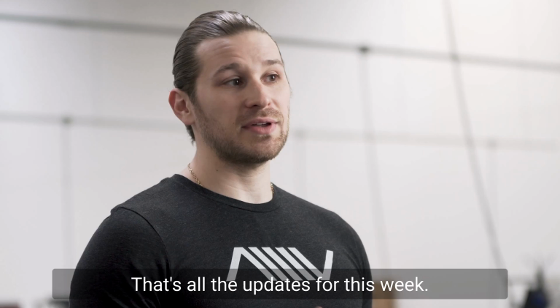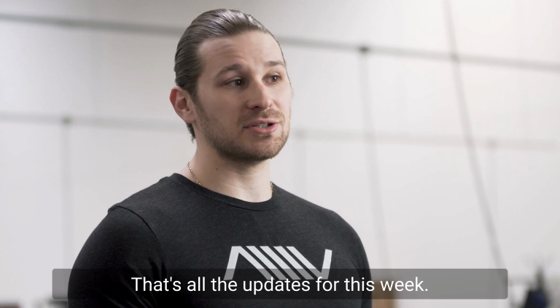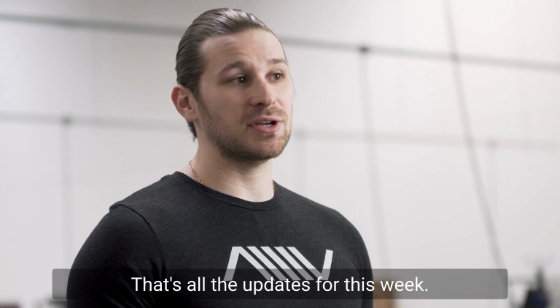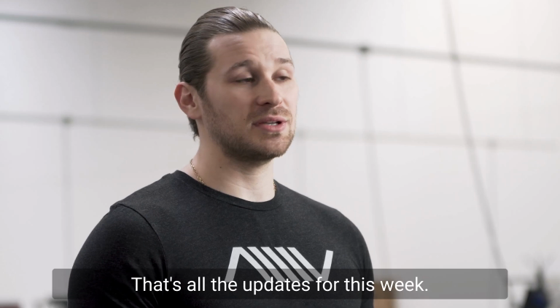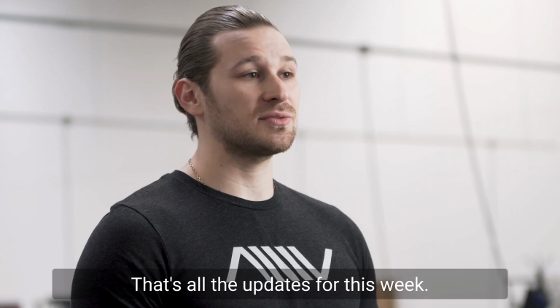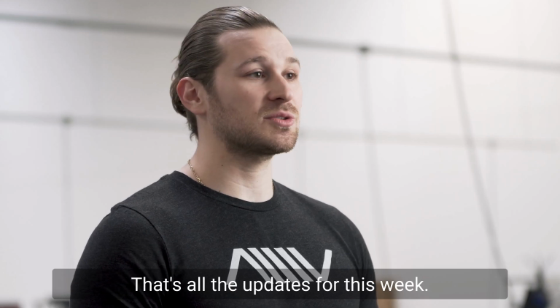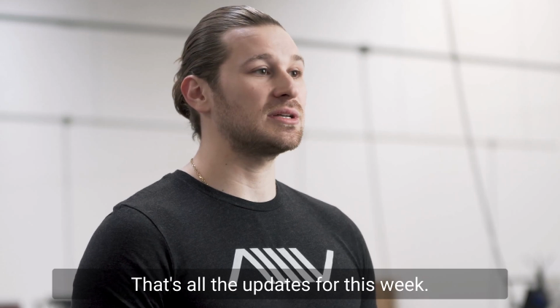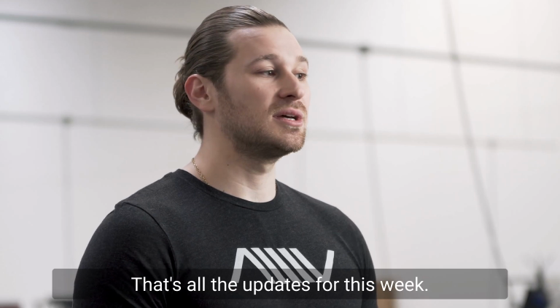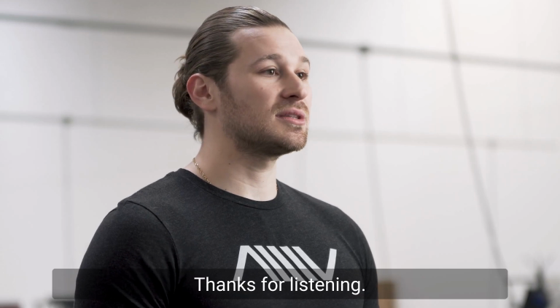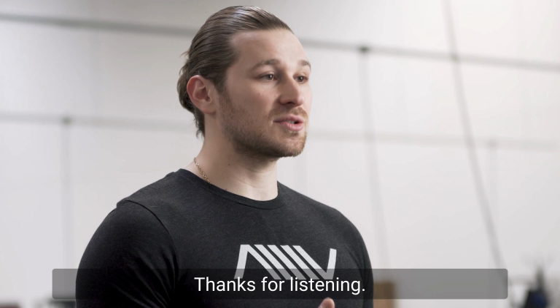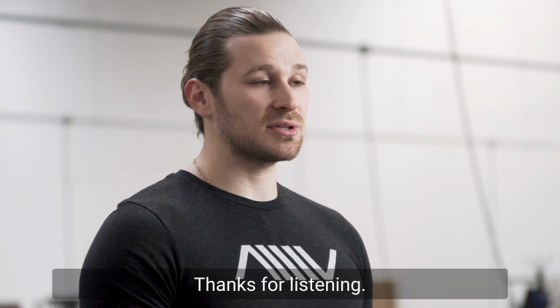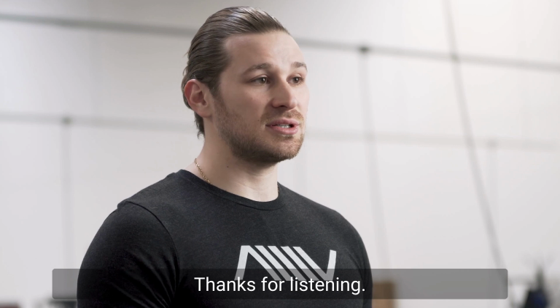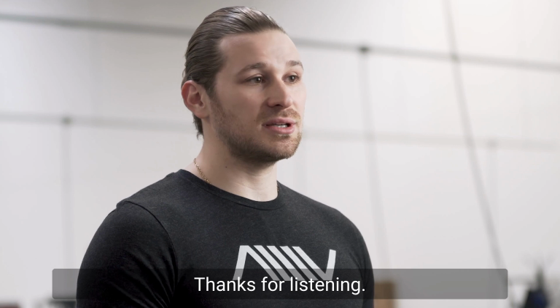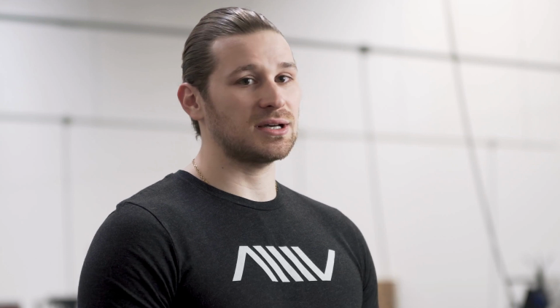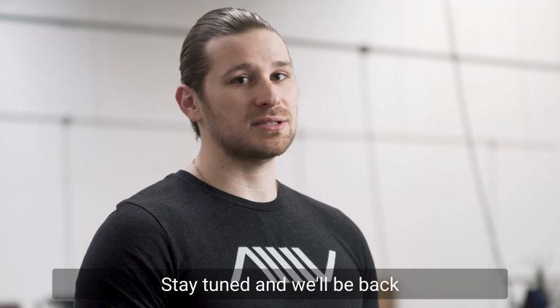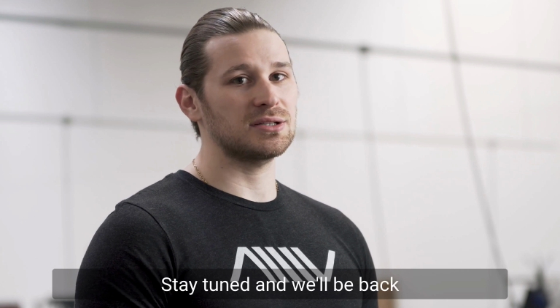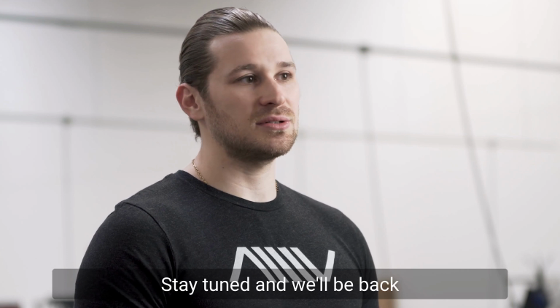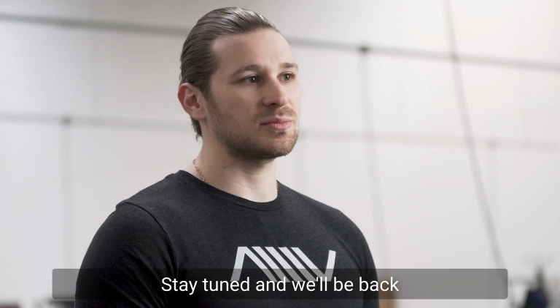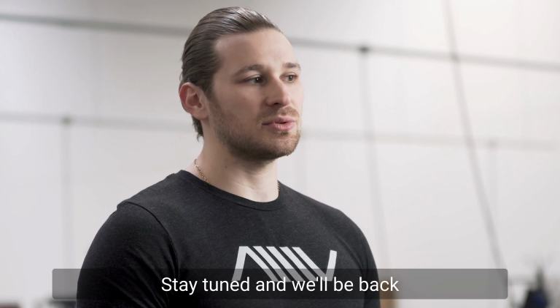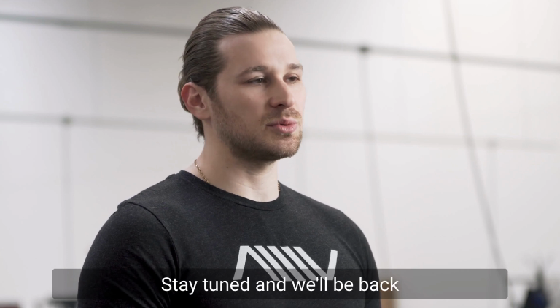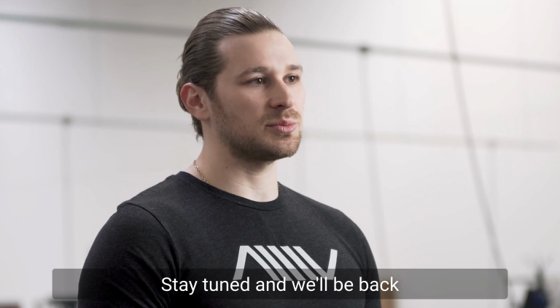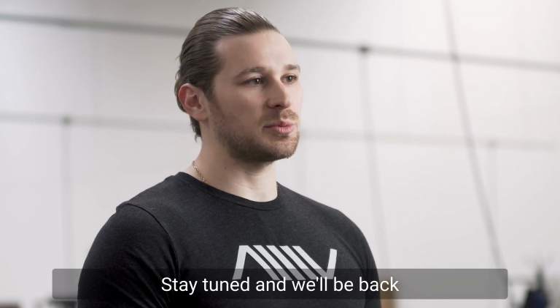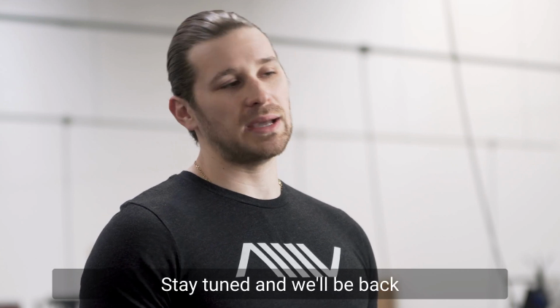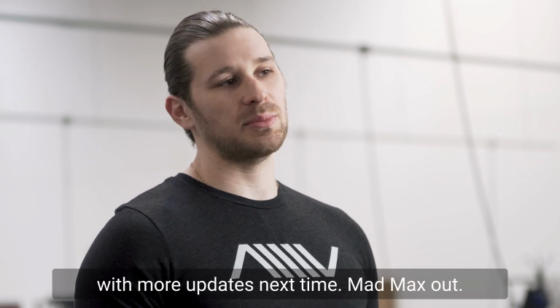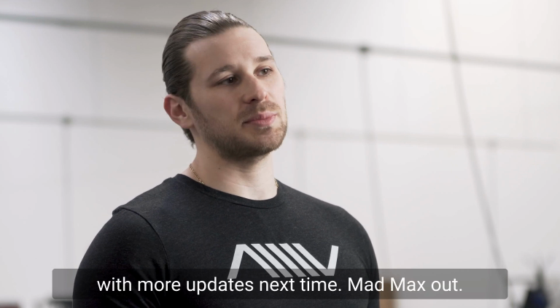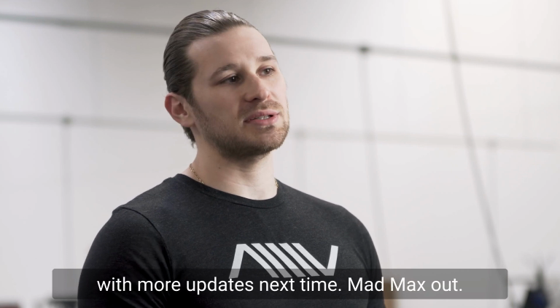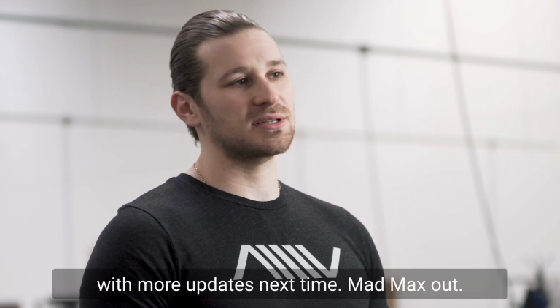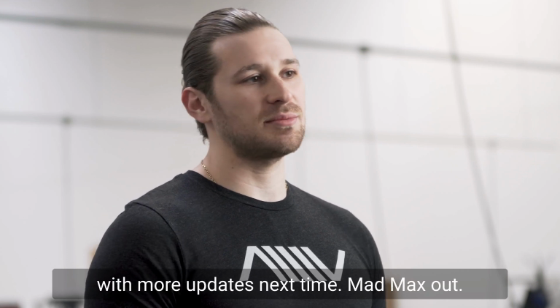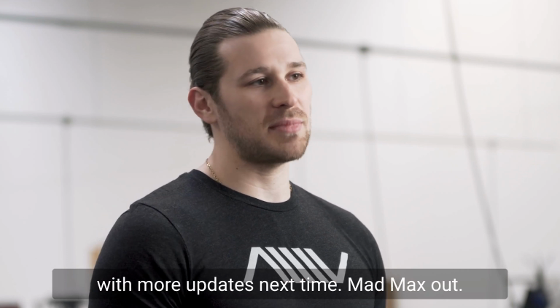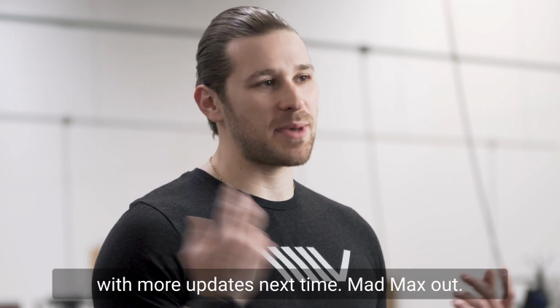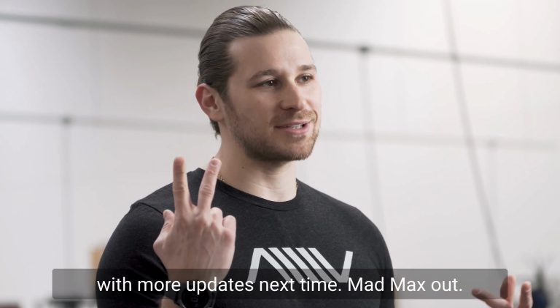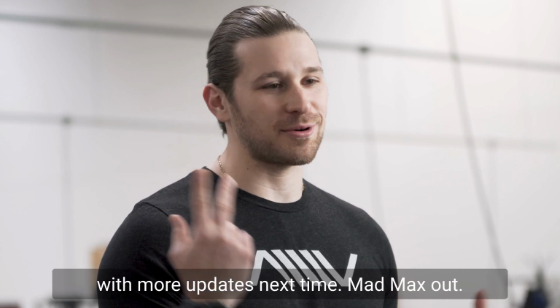That's all the updates for this week. Thanks for listening. Stay tuned and we'll be back with more updates next time. Mad Max out.